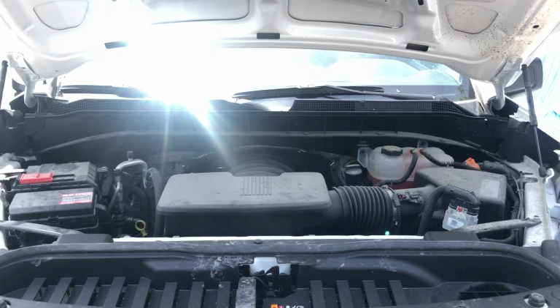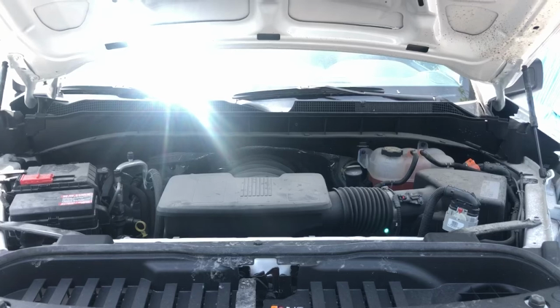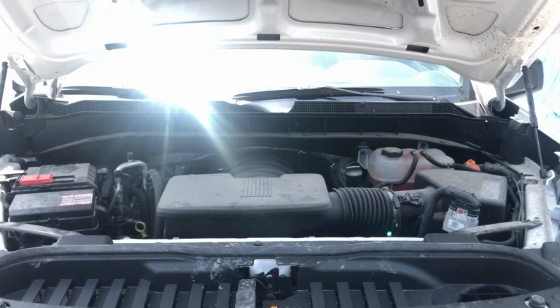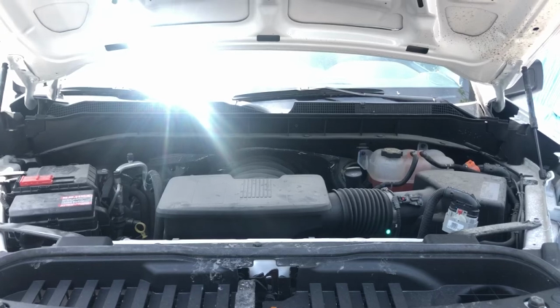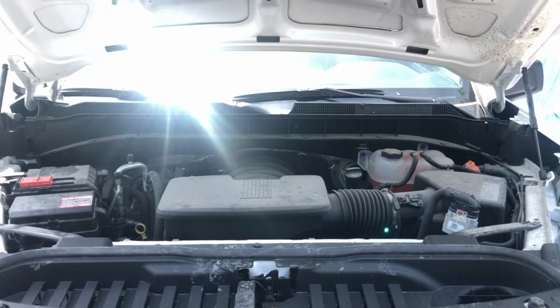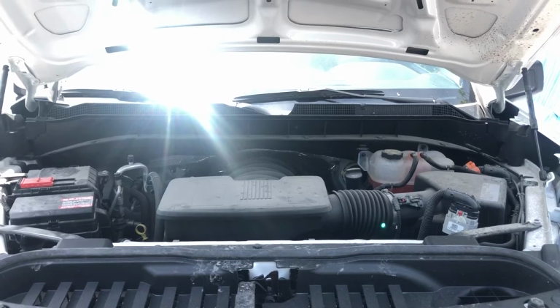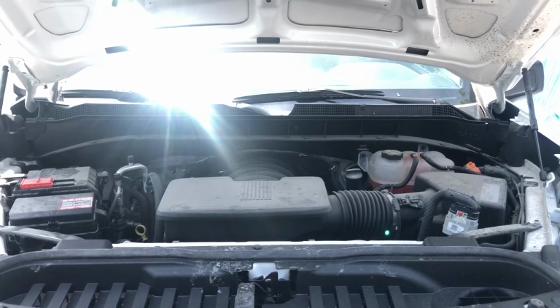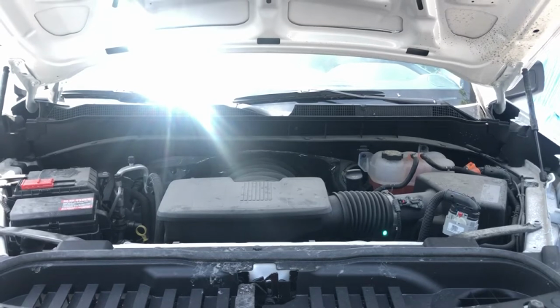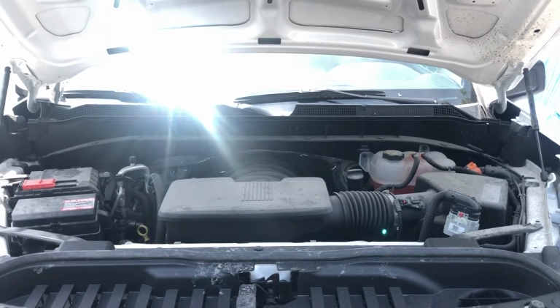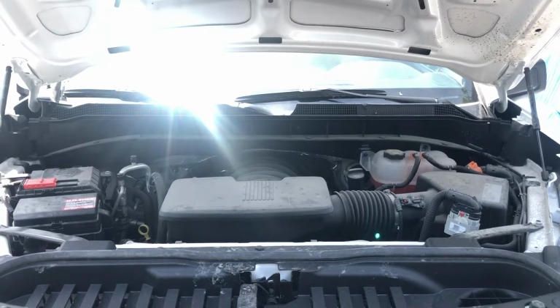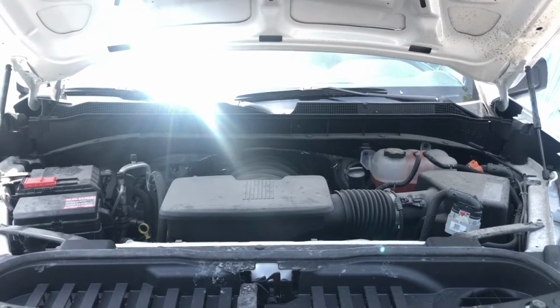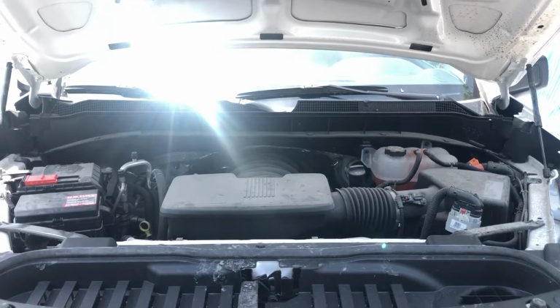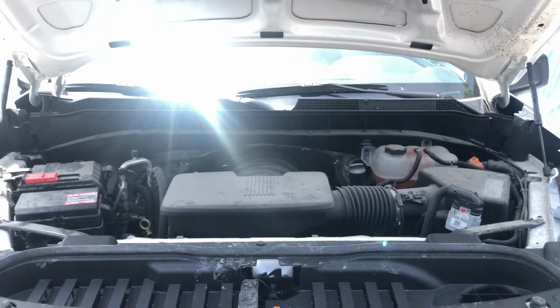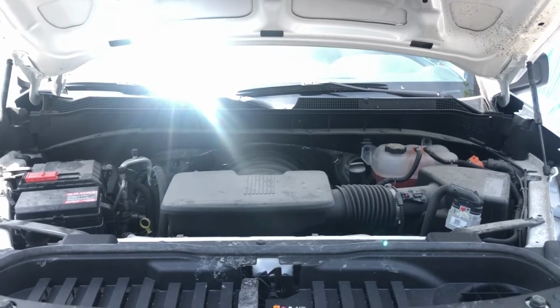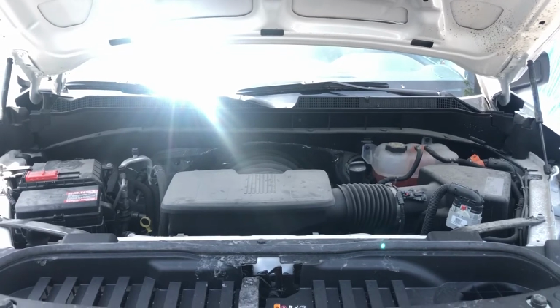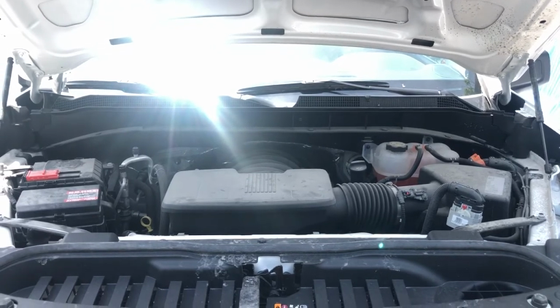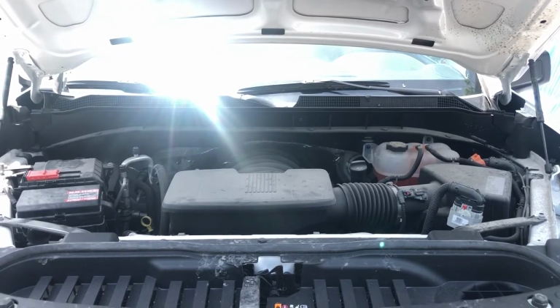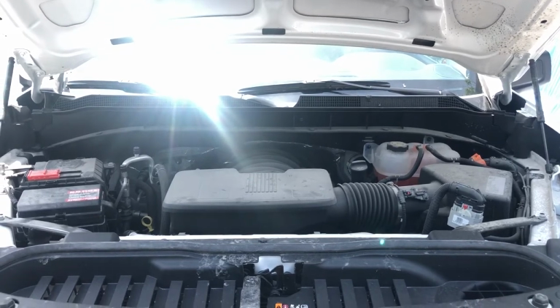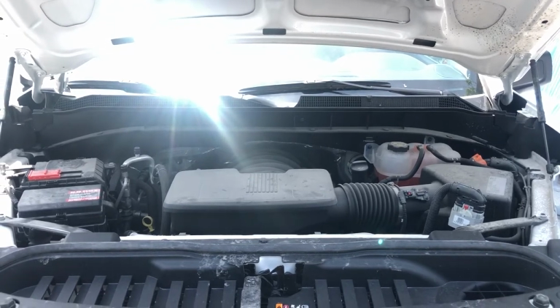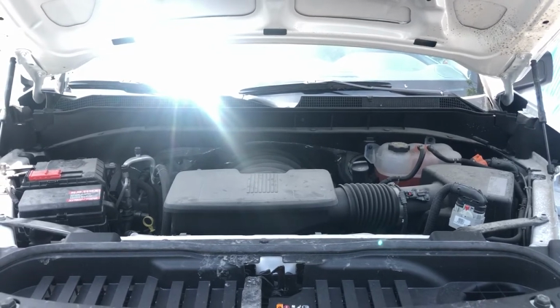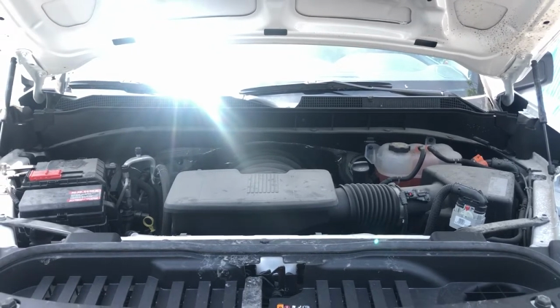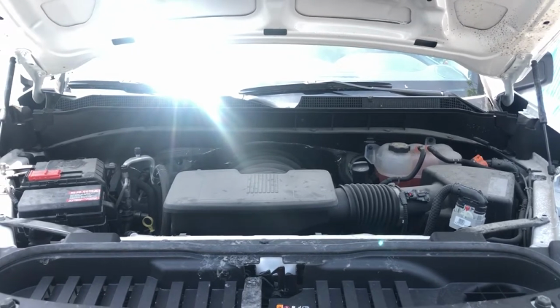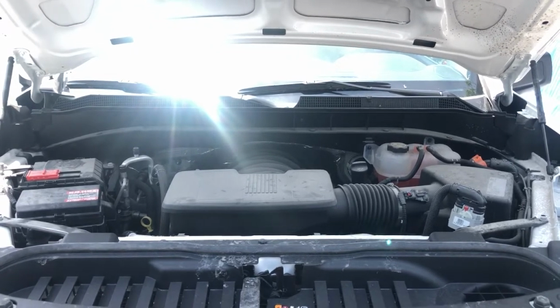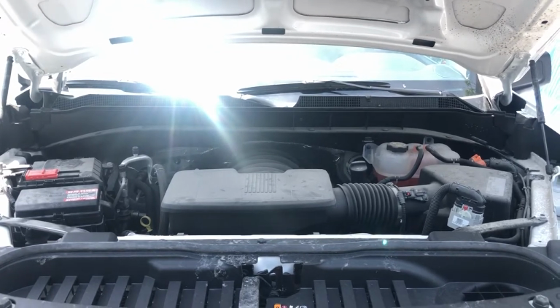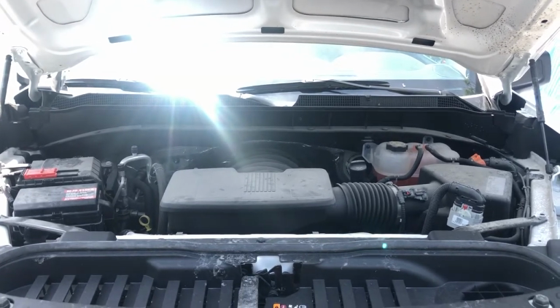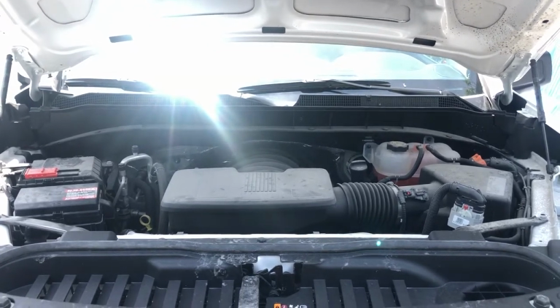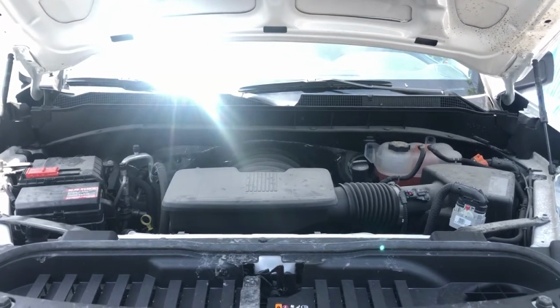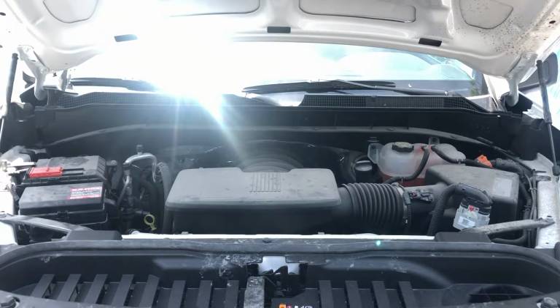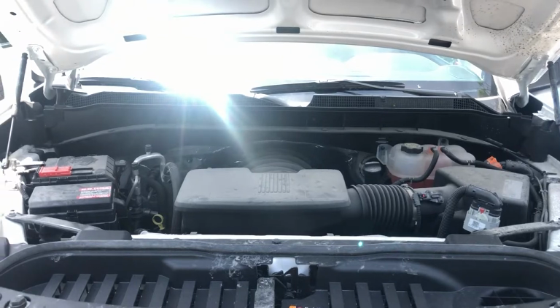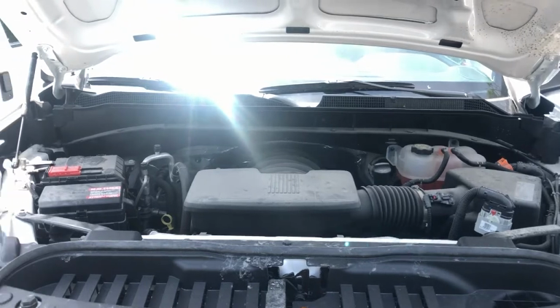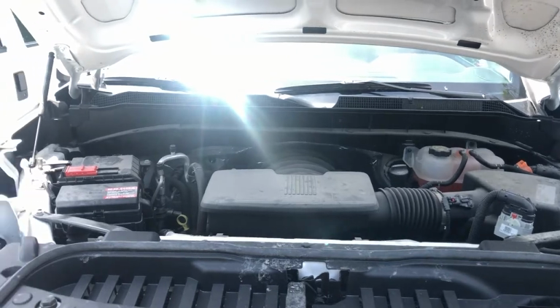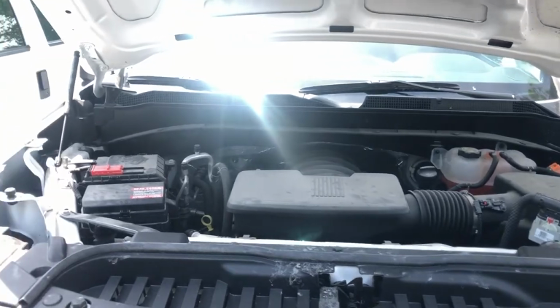Welcome to Simon's Car Fix. Today I will be showing you the fuse box locations for this 2022 GMC Sierra.